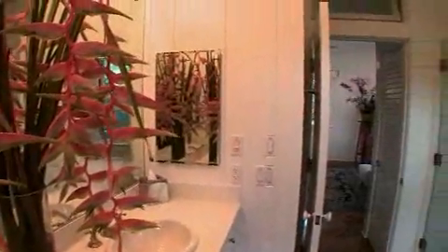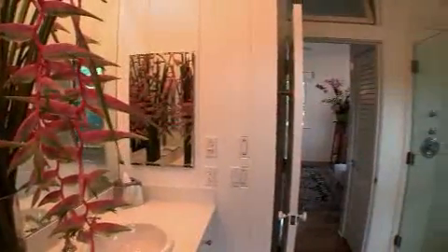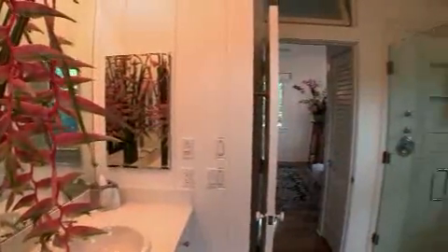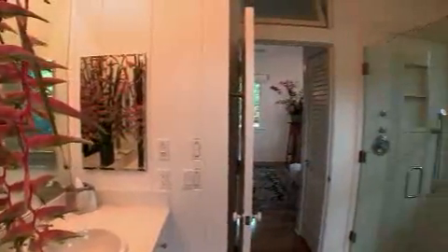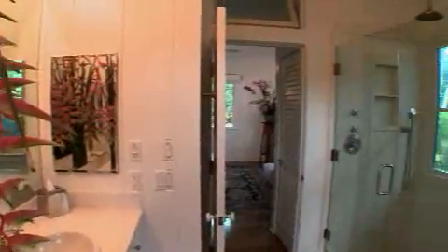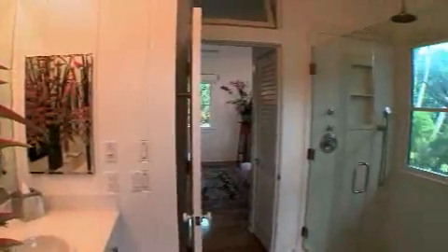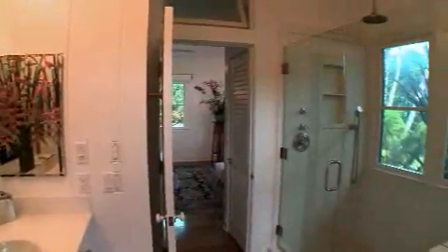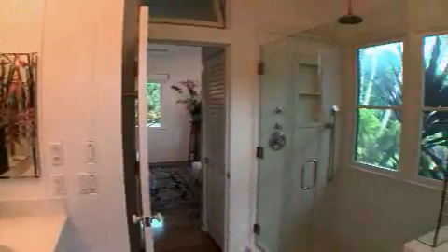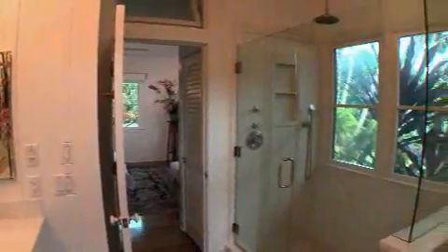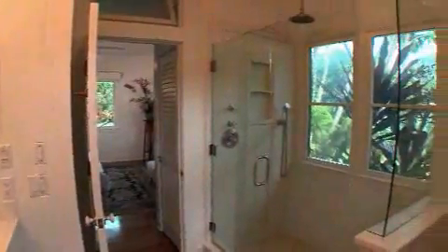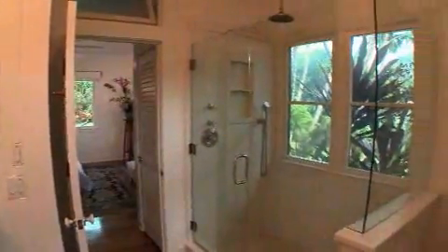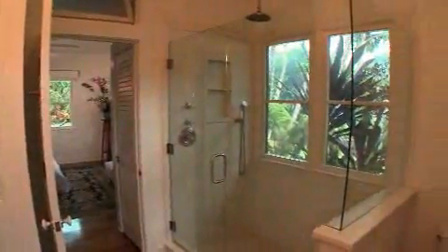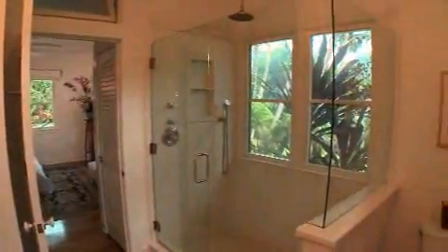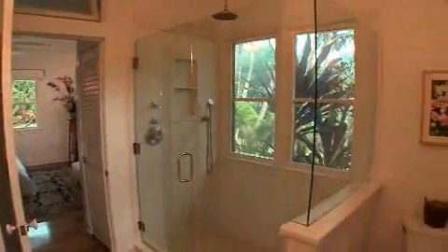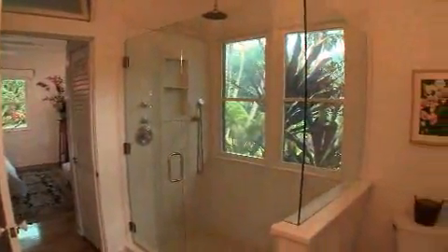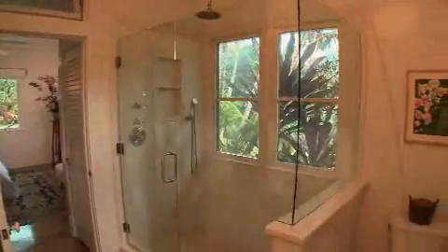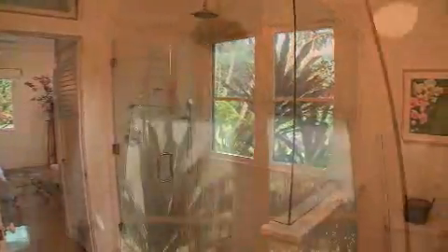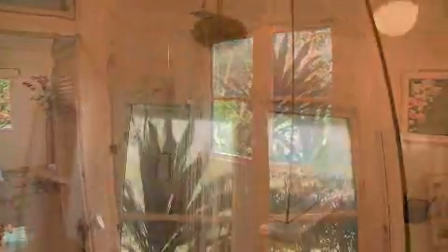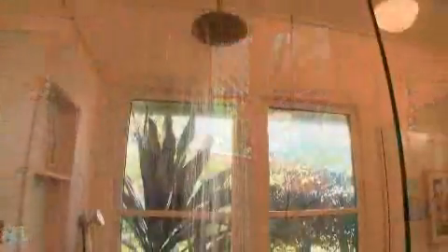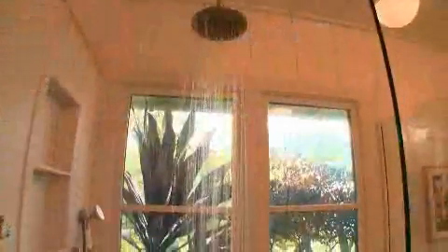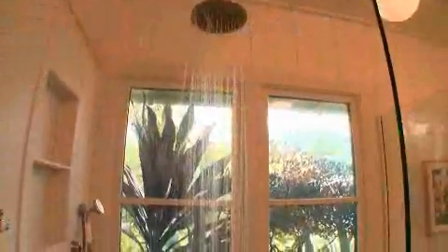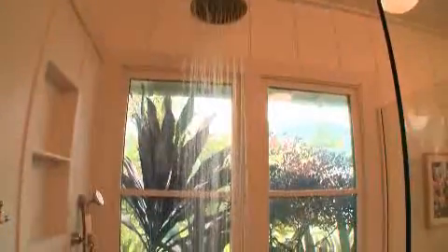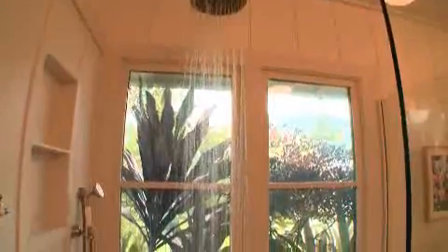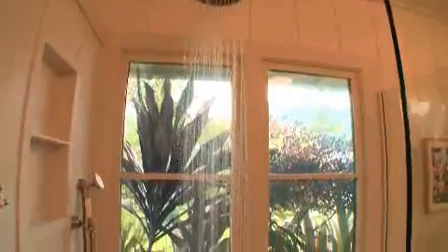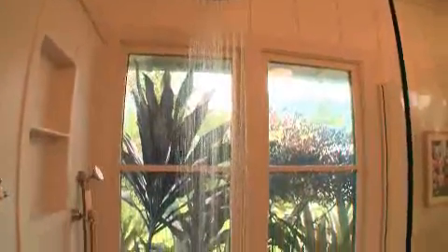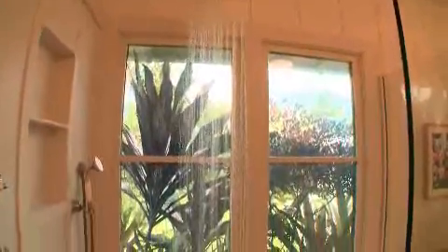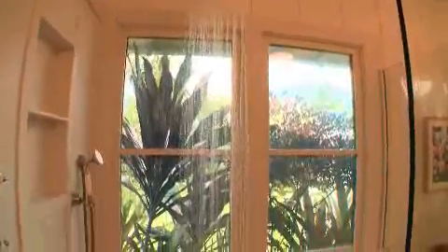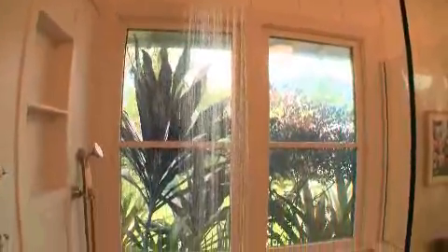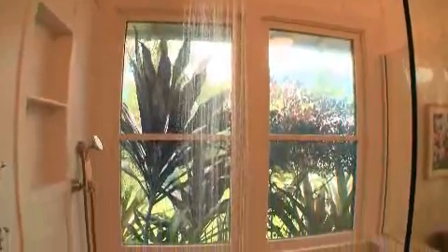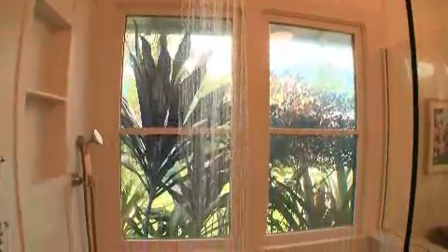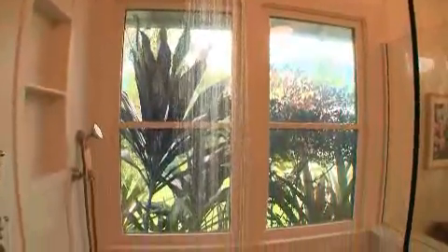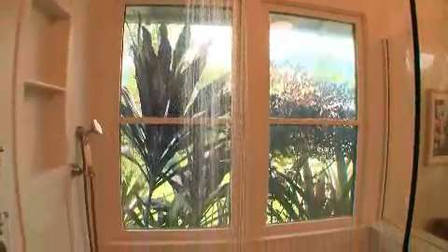The master bath features a glass-walled shower with unique privacy windows, easily turned on with the flick of a switch.